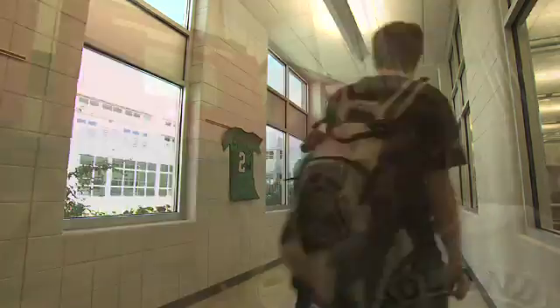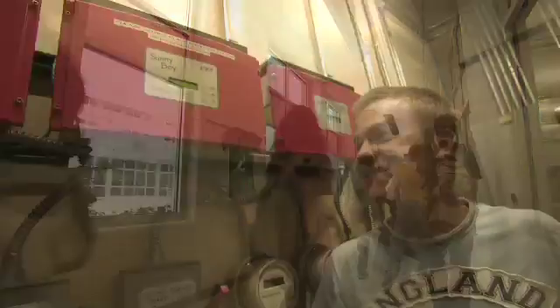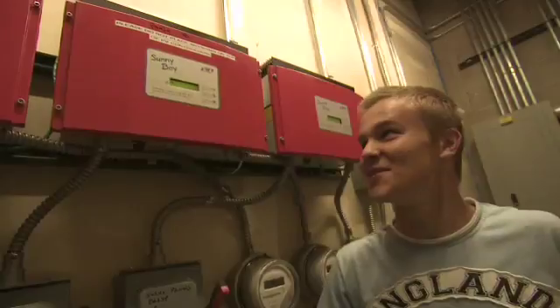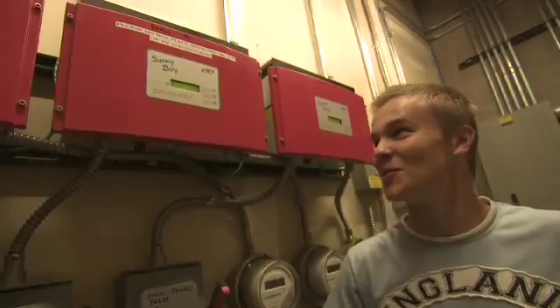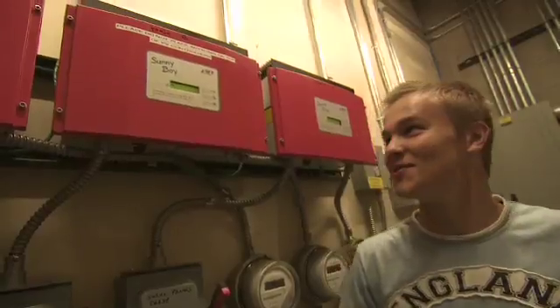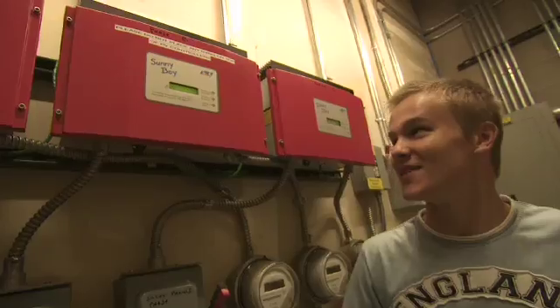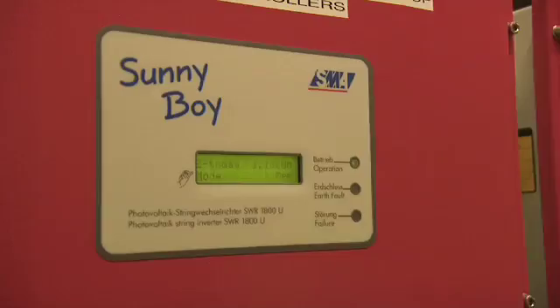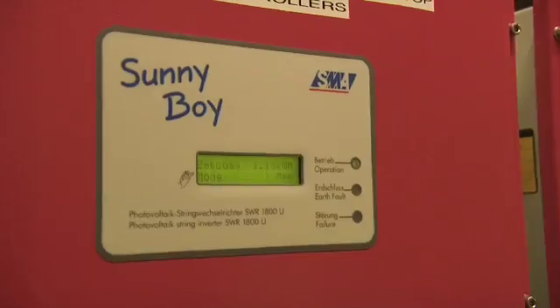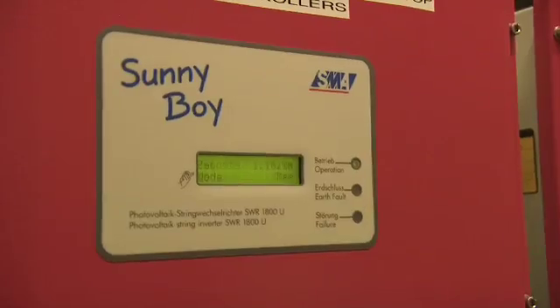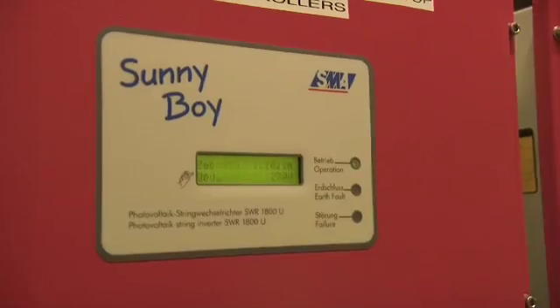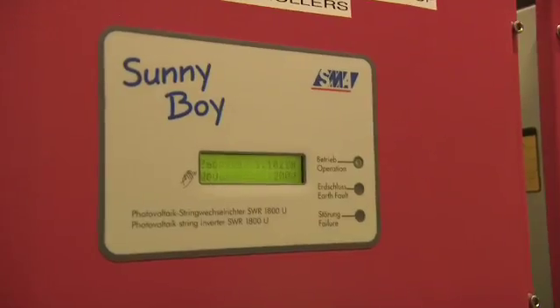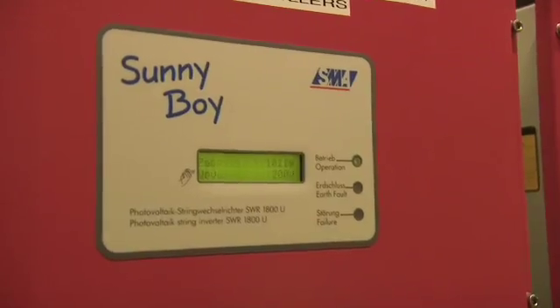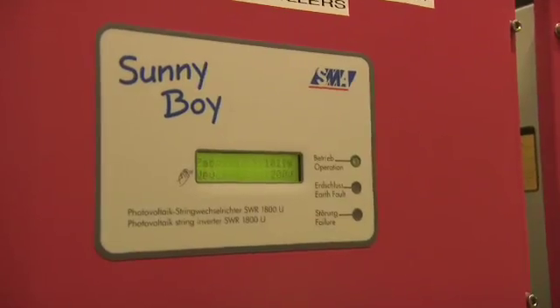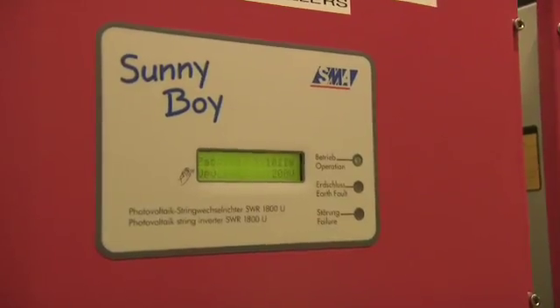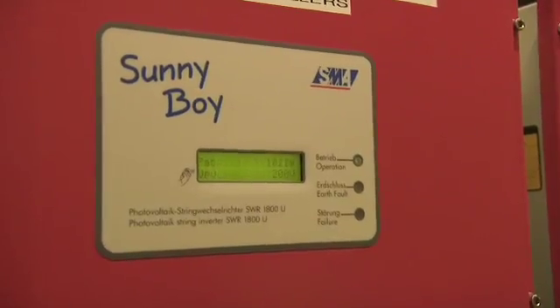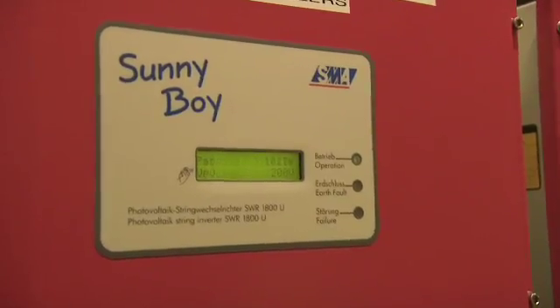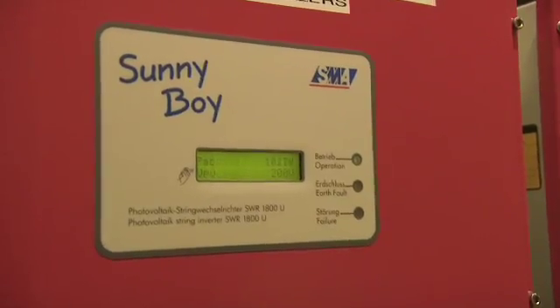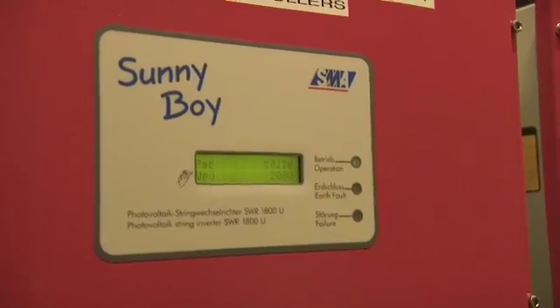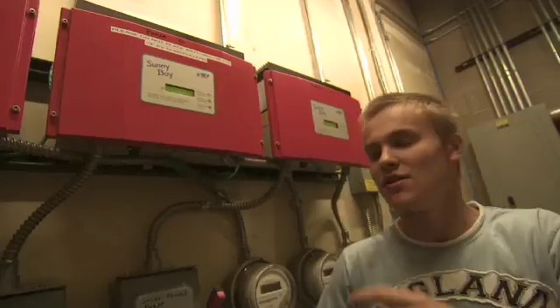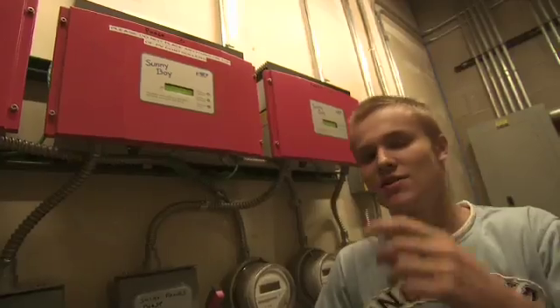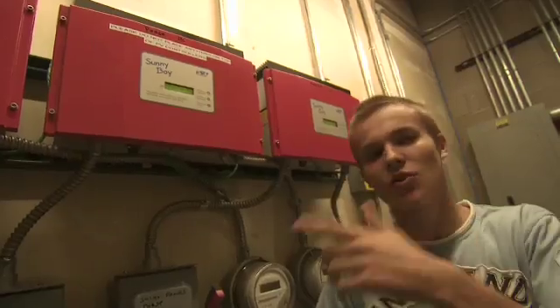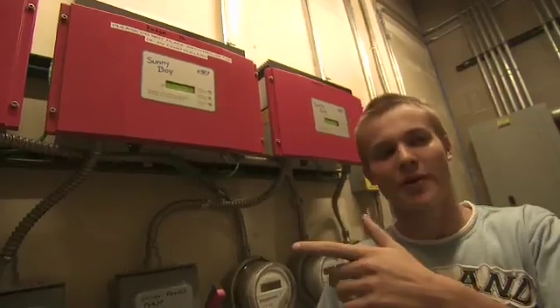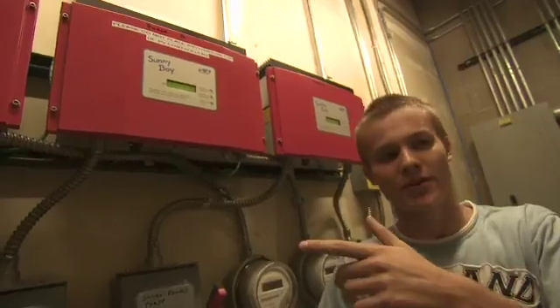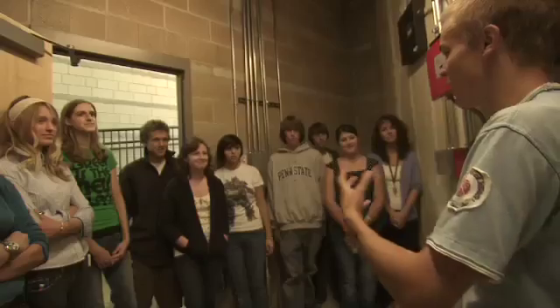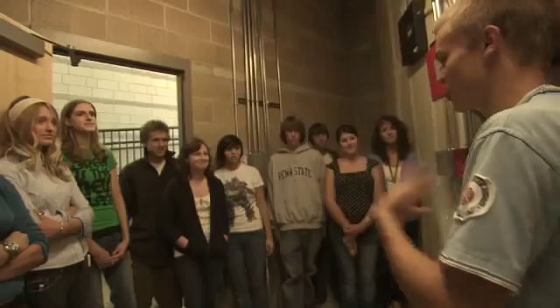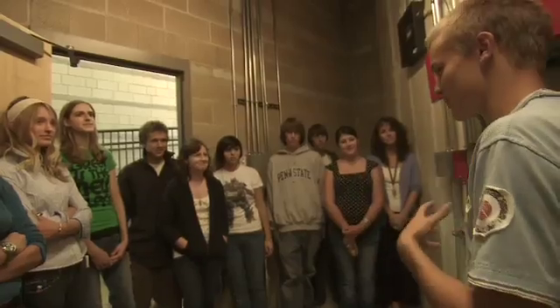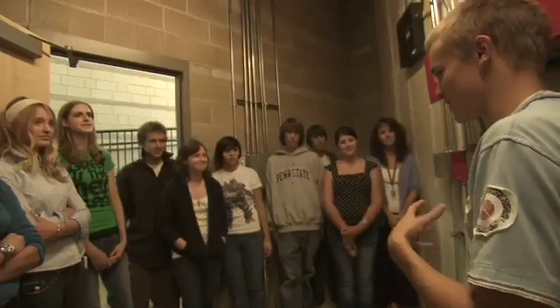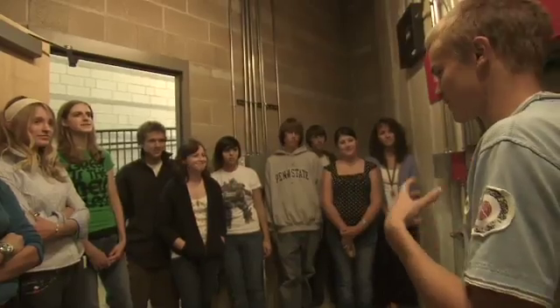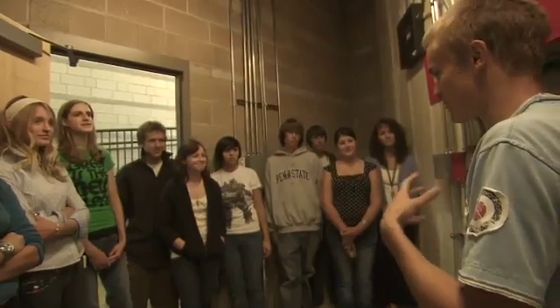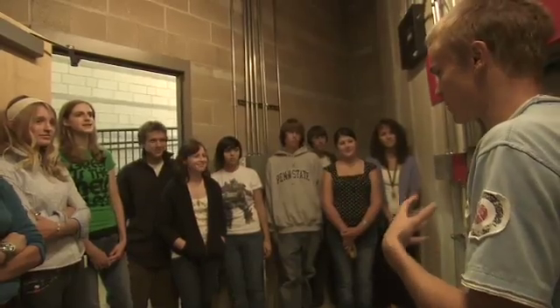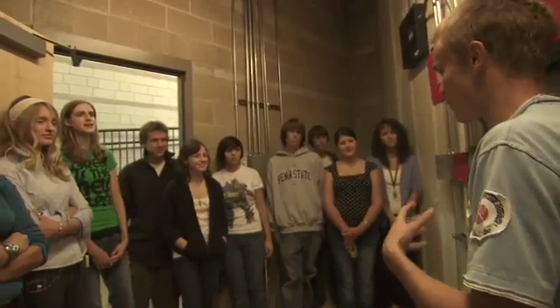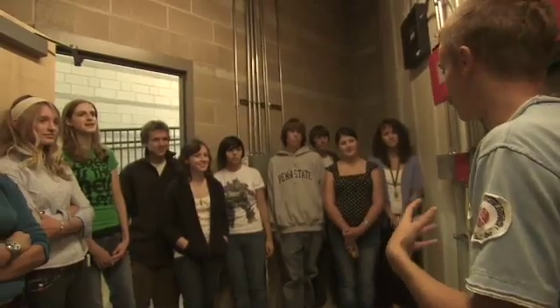The Sunny Boy device tells us exactly how much electricity these solar panels are giving us at this very moment.